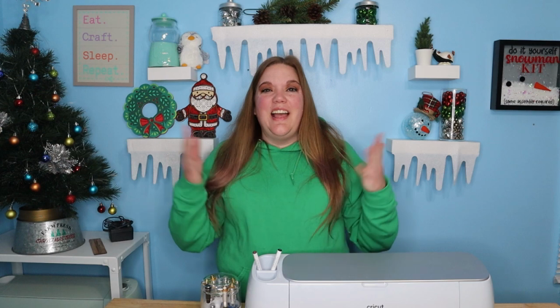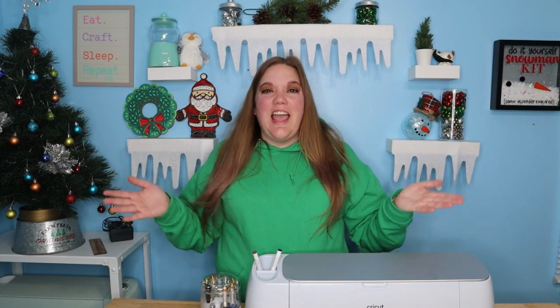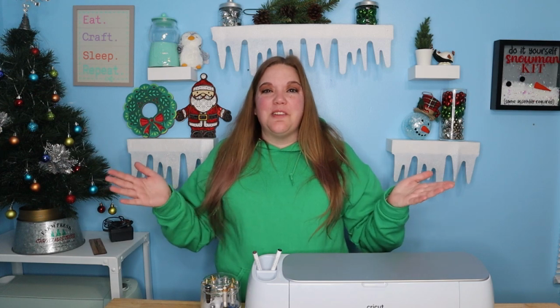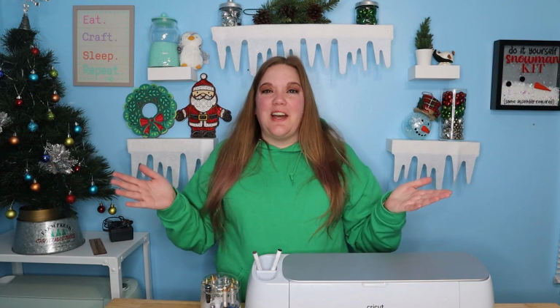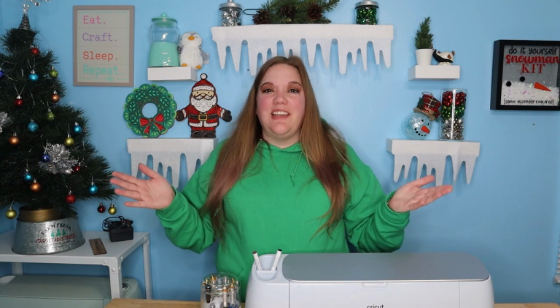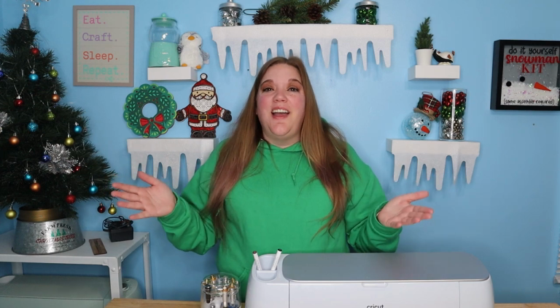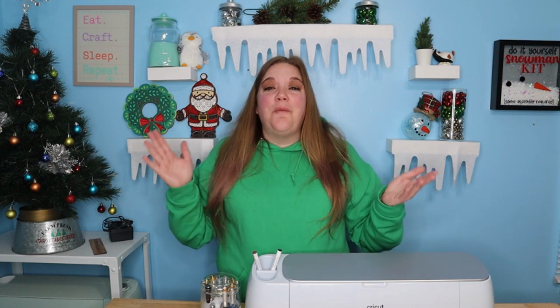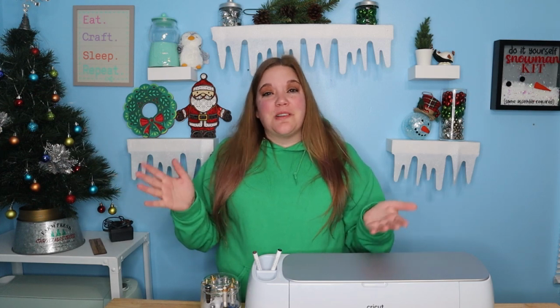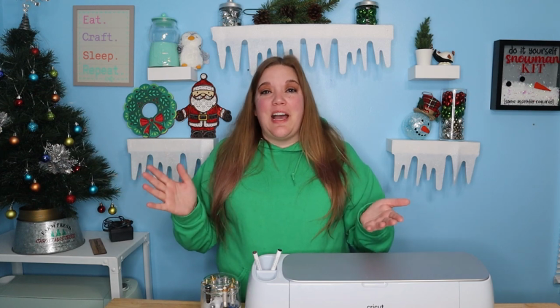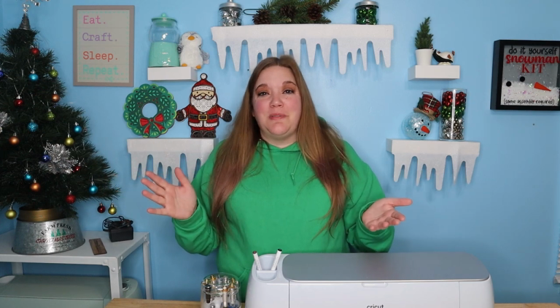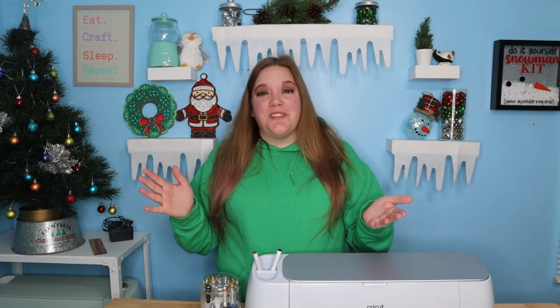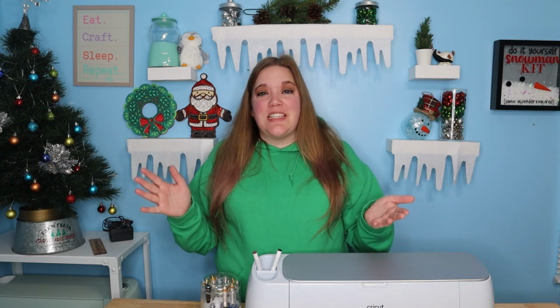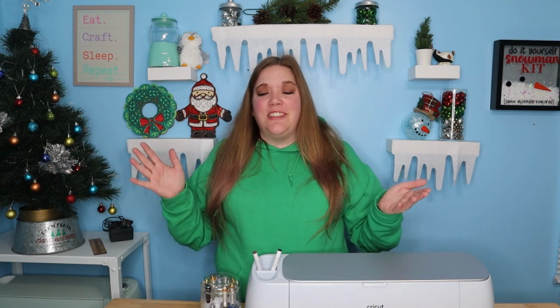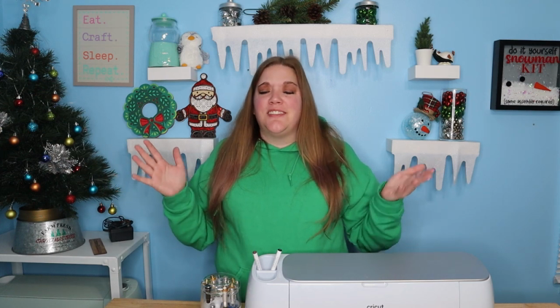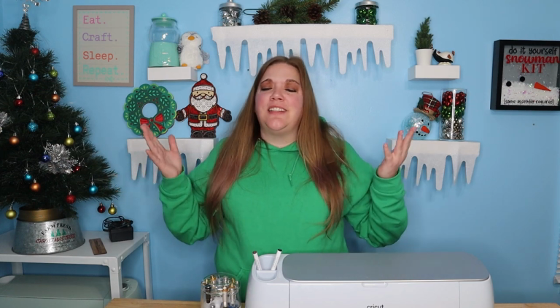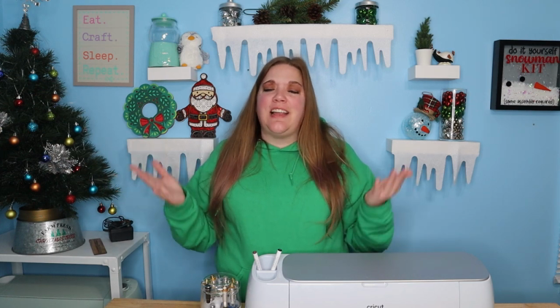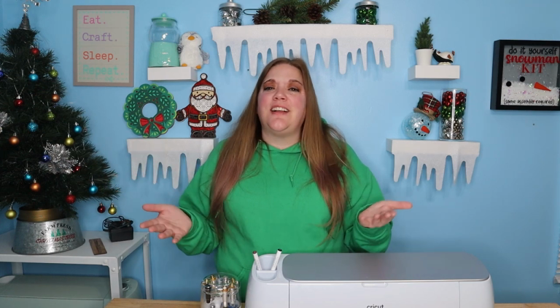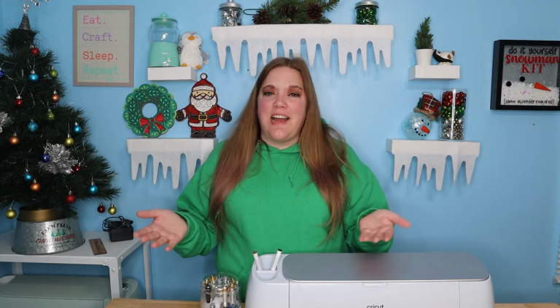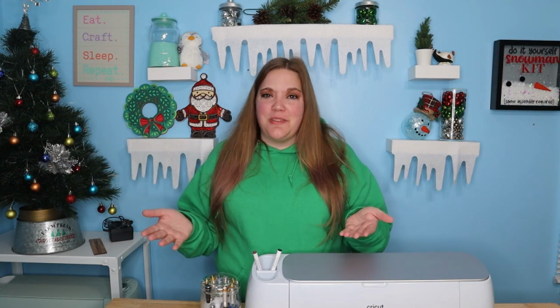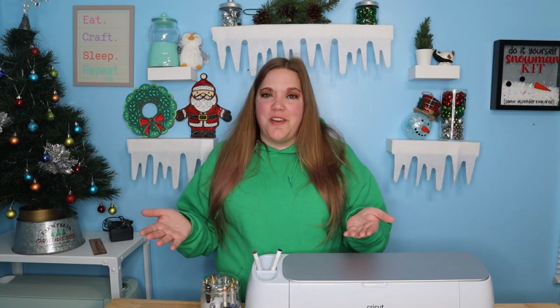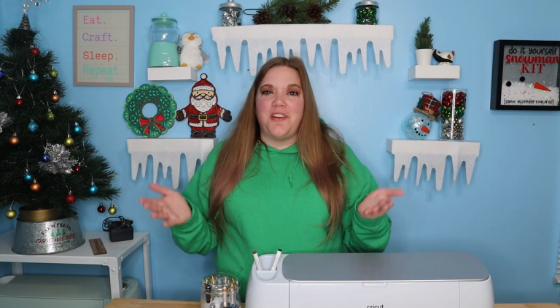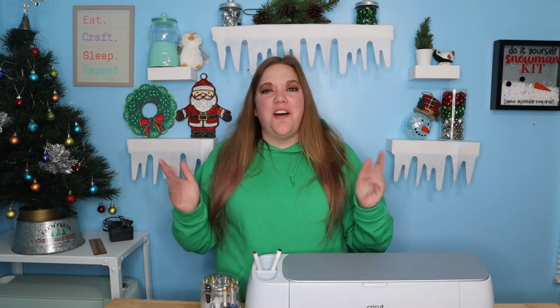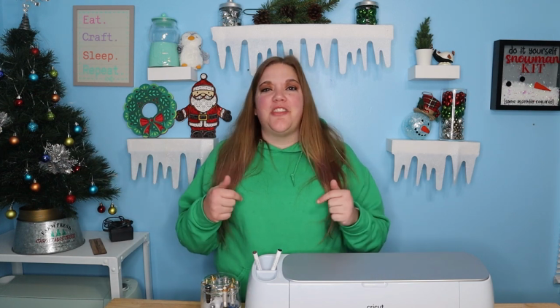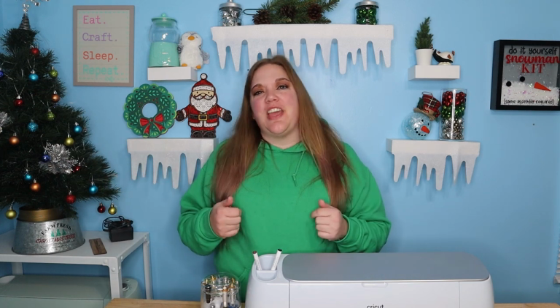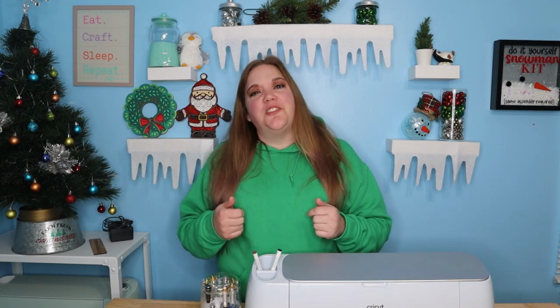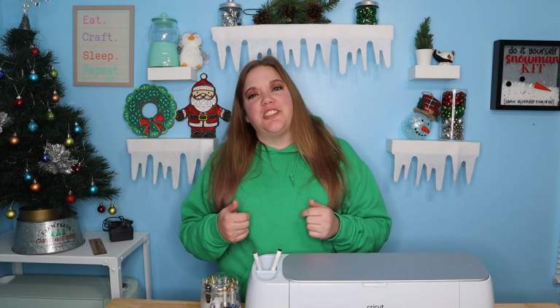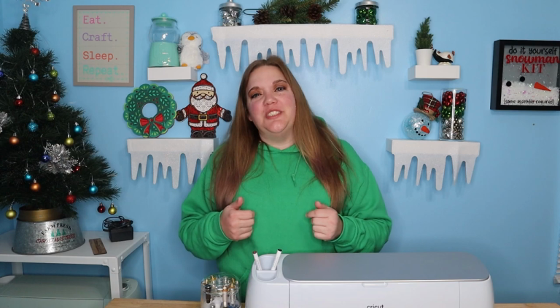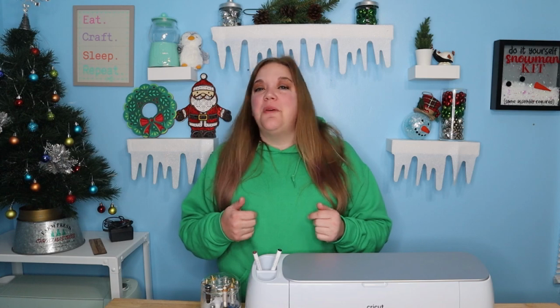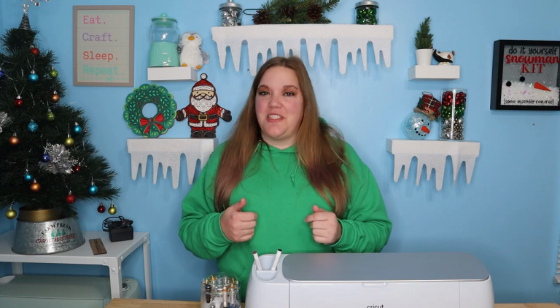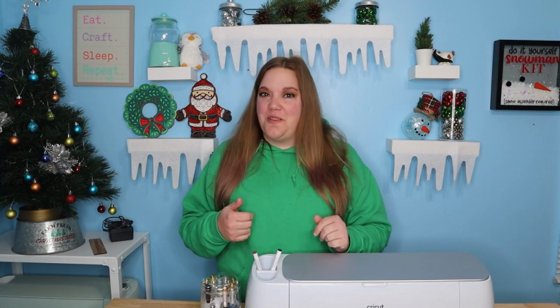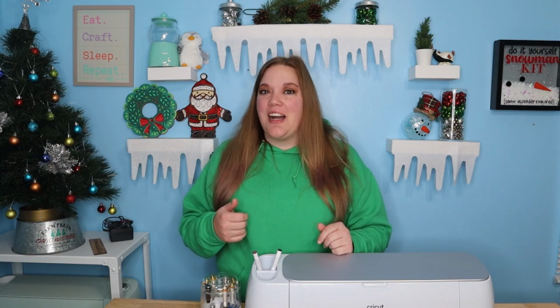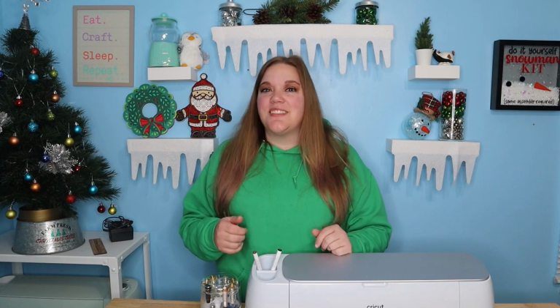Hey everybody. Welcome to Episode seven, the last episode of the Thankful for You mystery box.